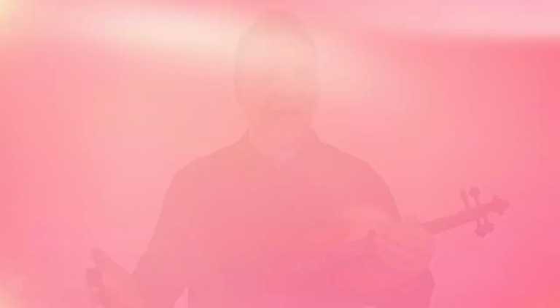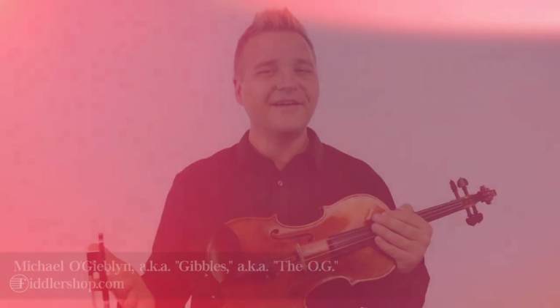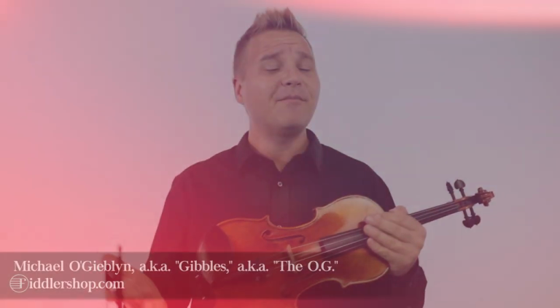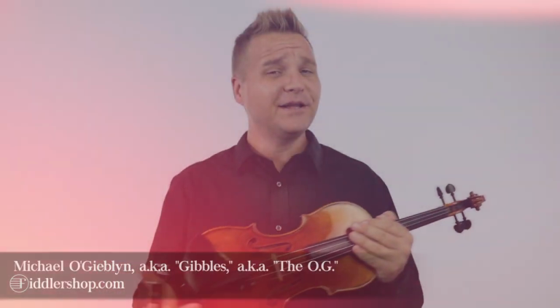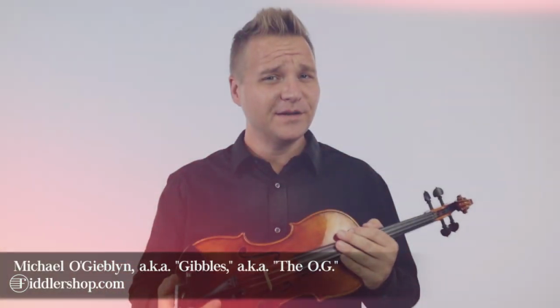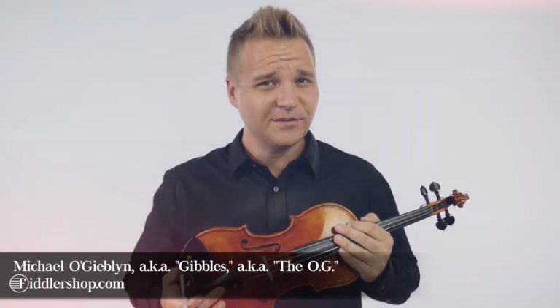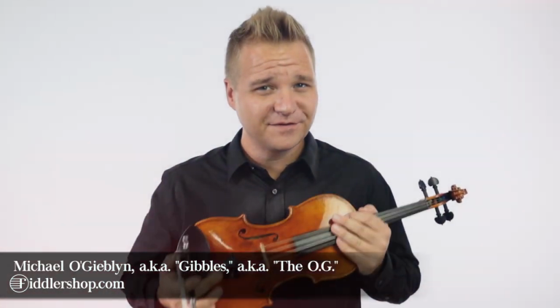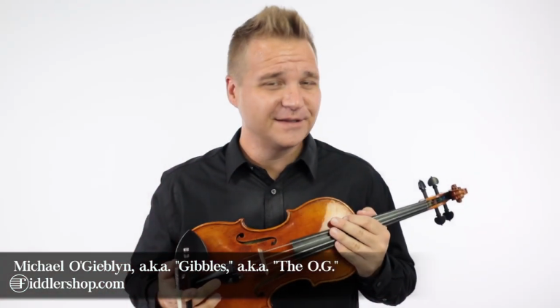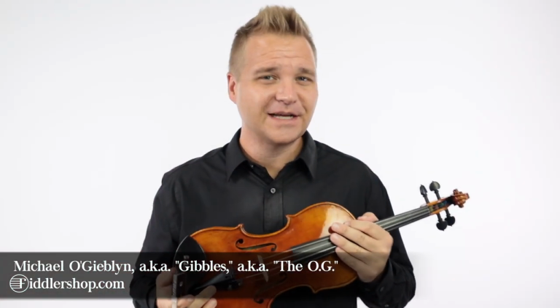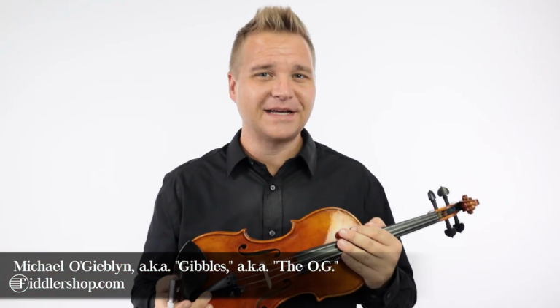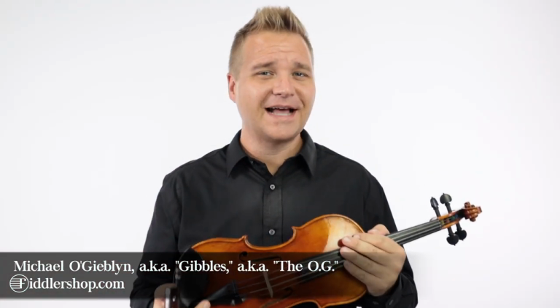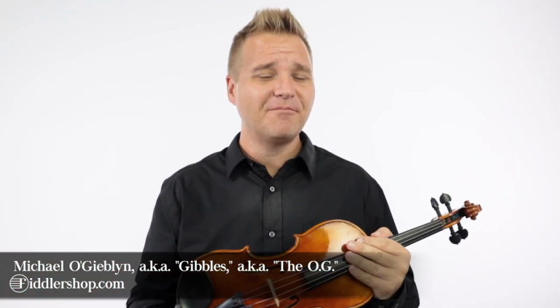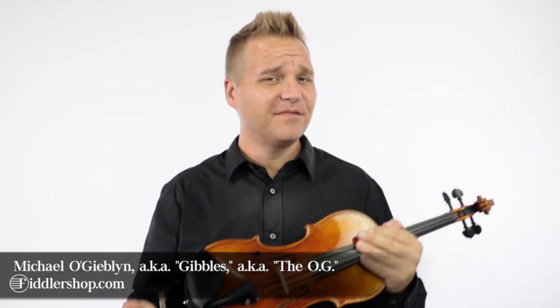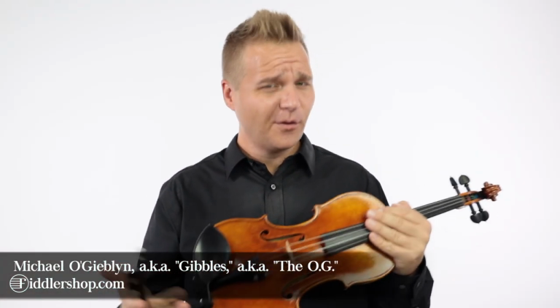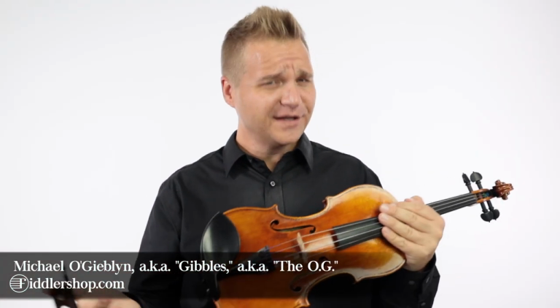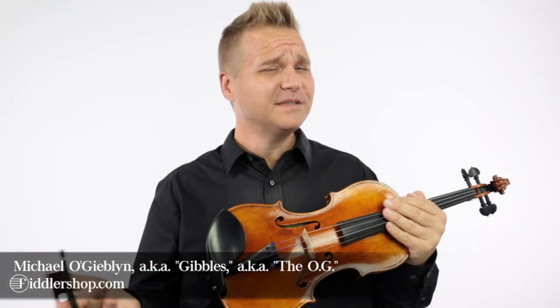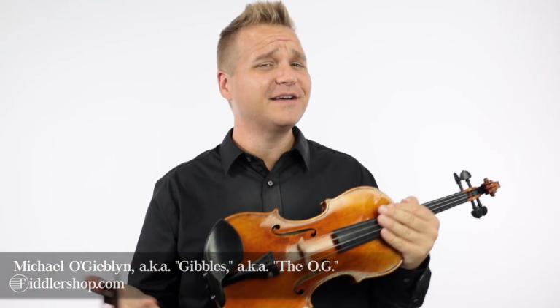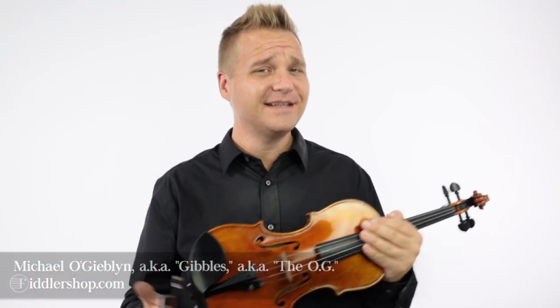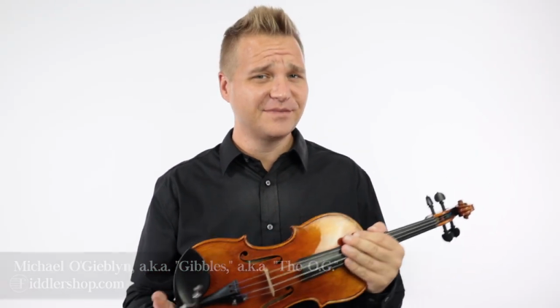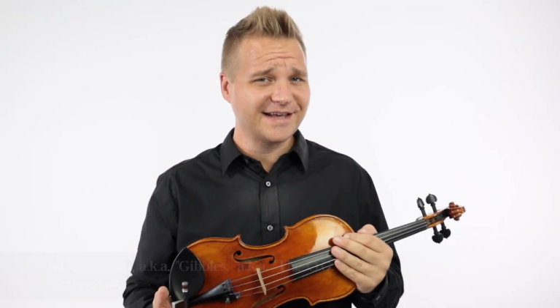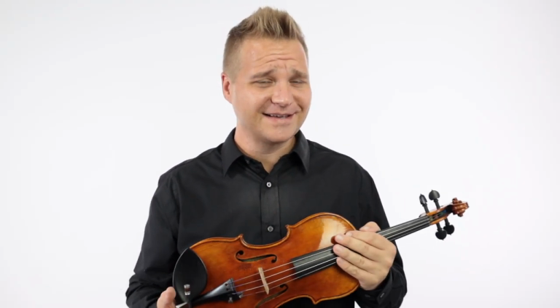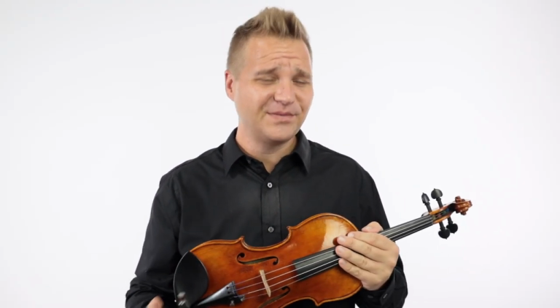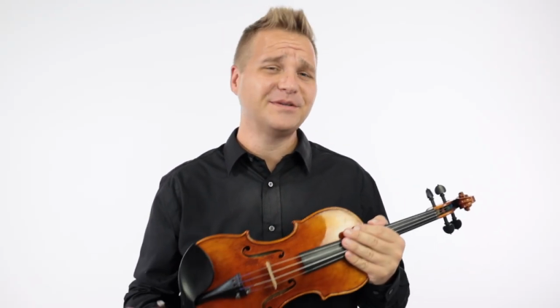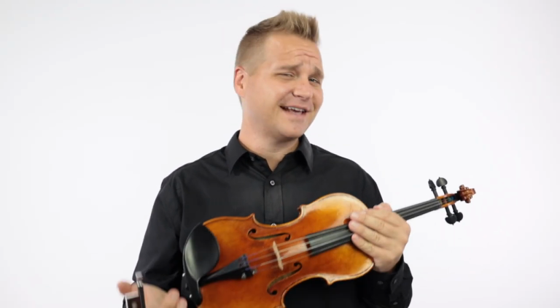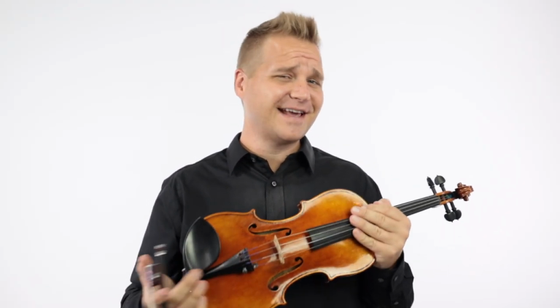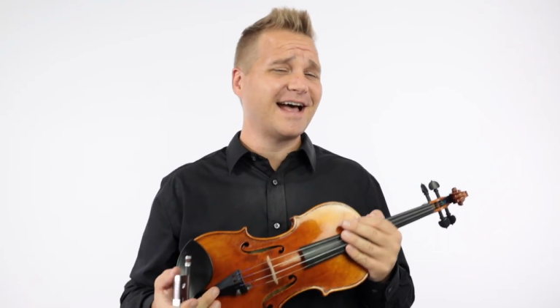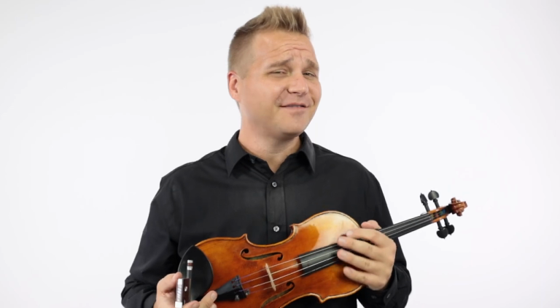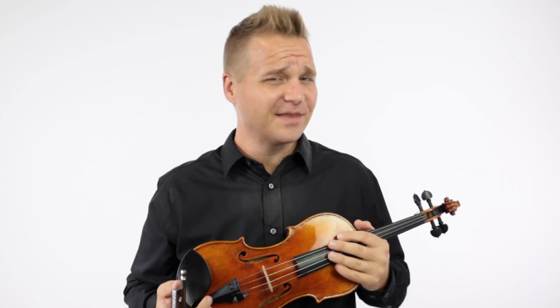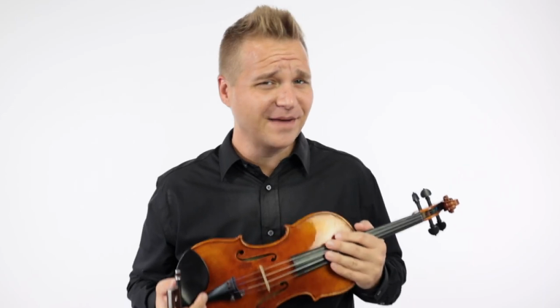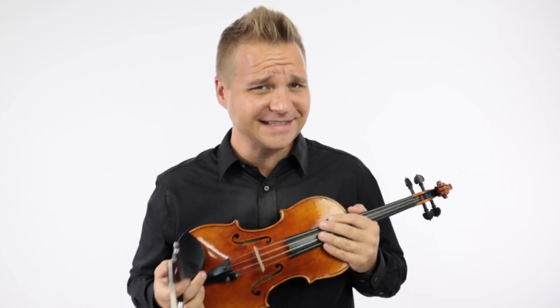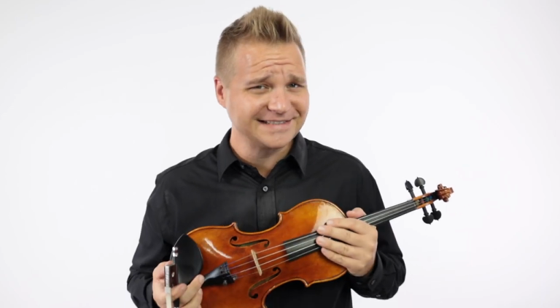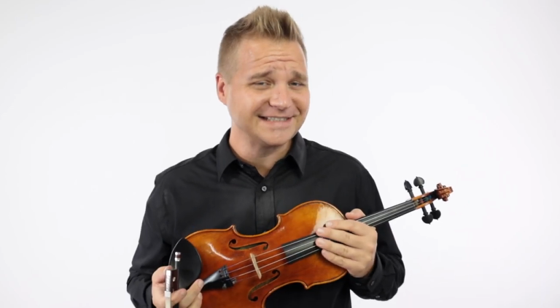Hi there, I'm Michael O'Giblin with FiddlerShop.com, and when it comes to violin playing, people say I've got the Midas touch.